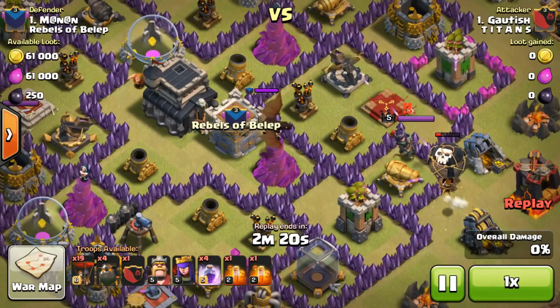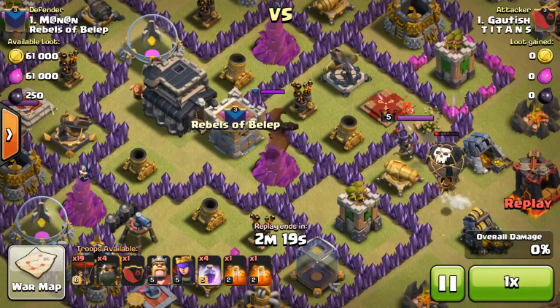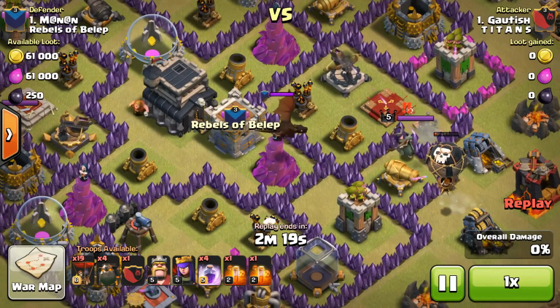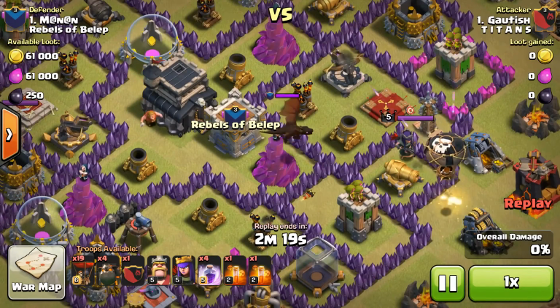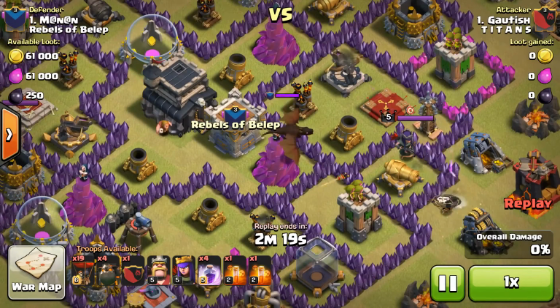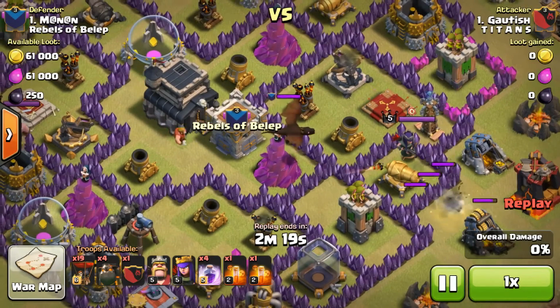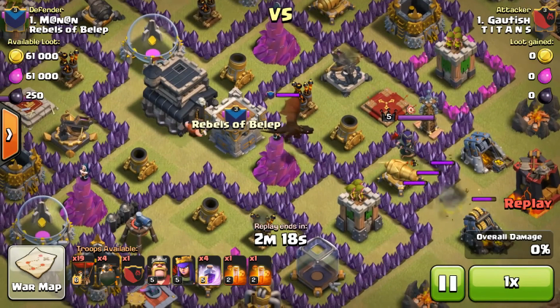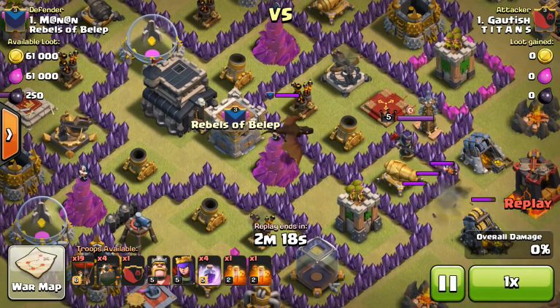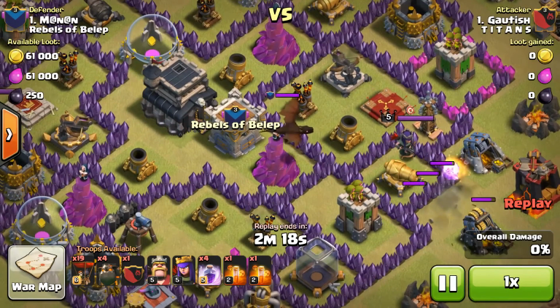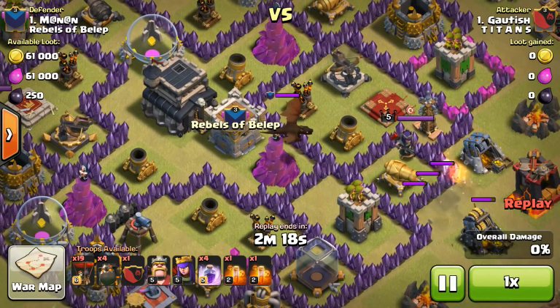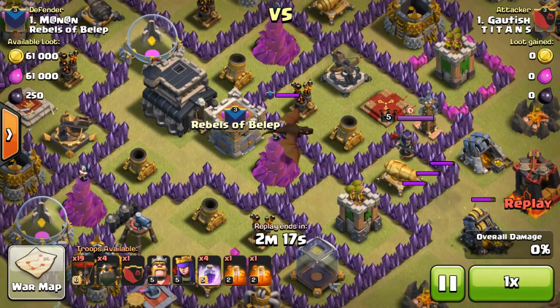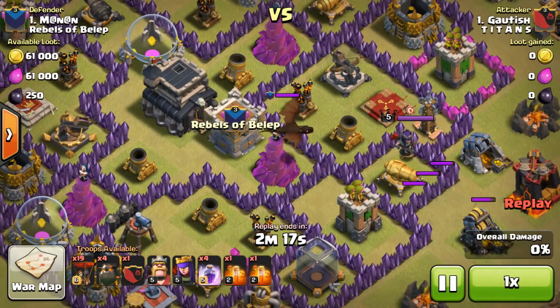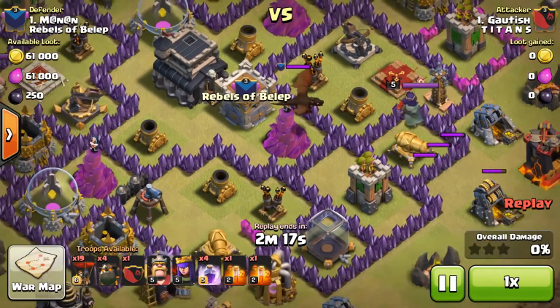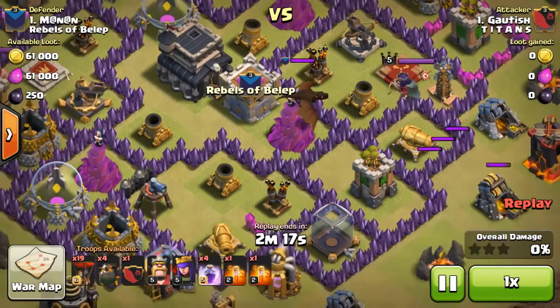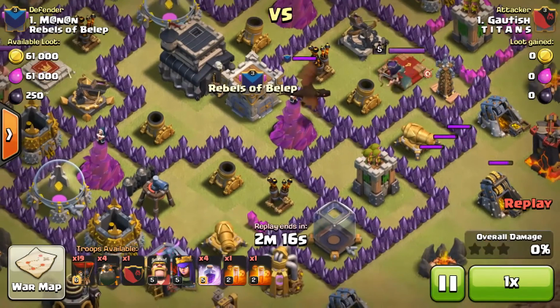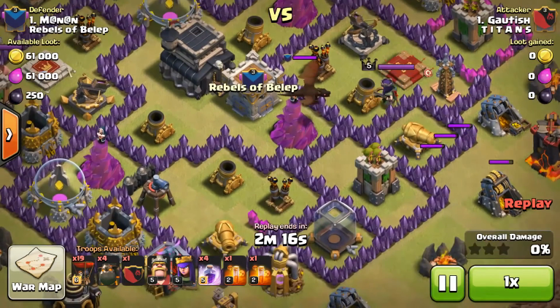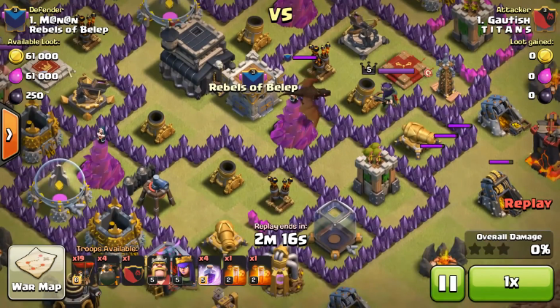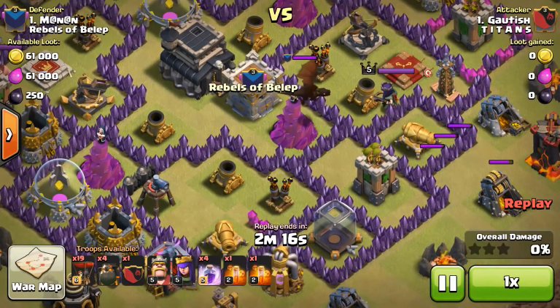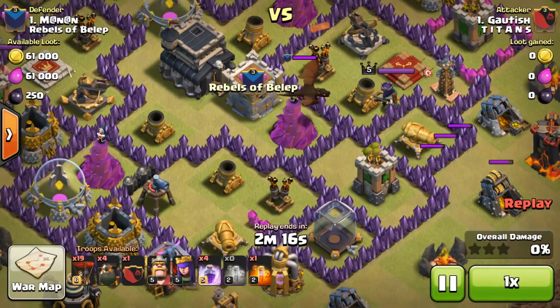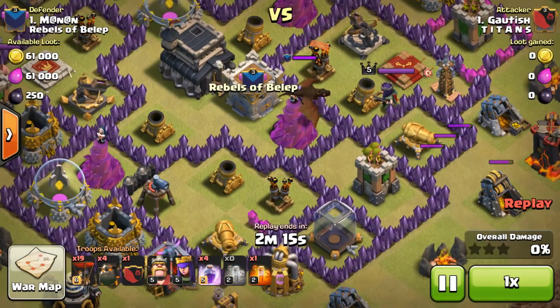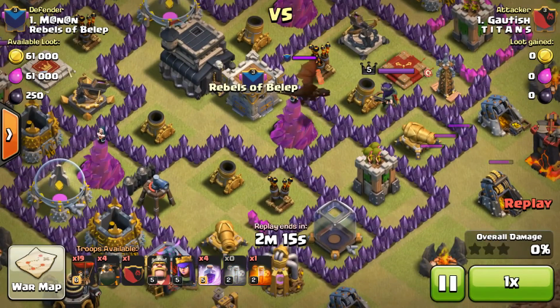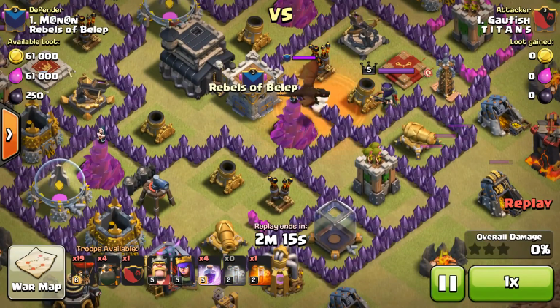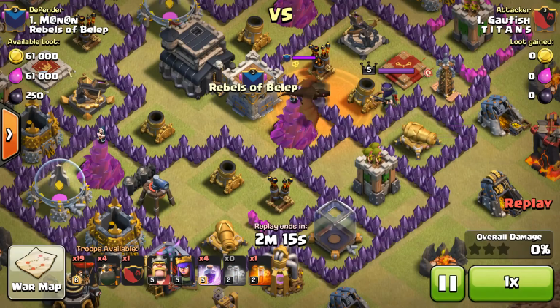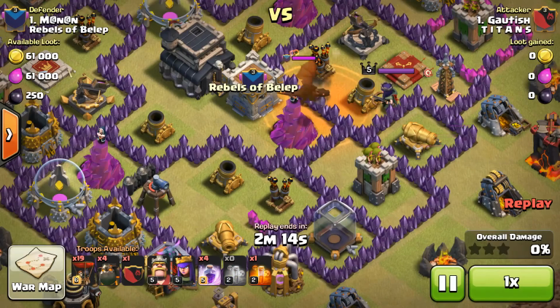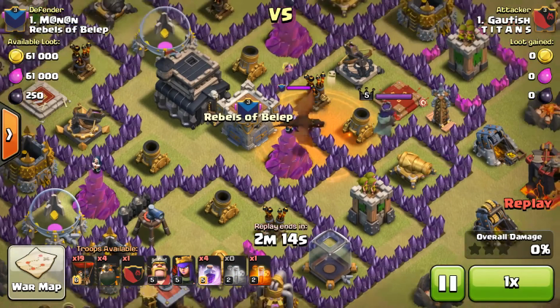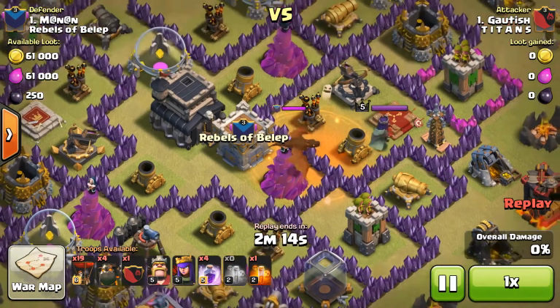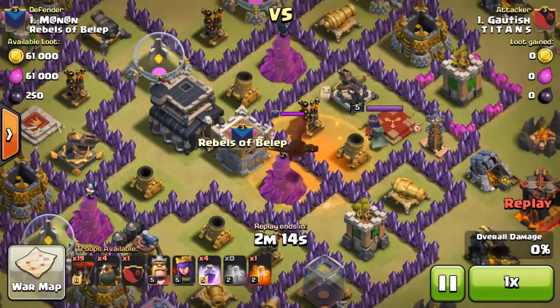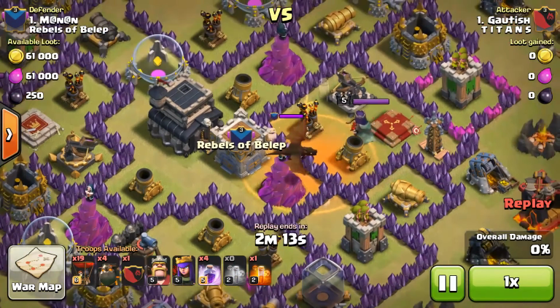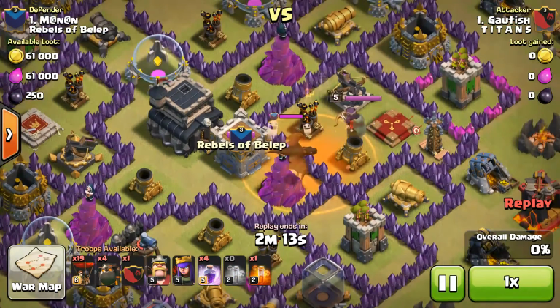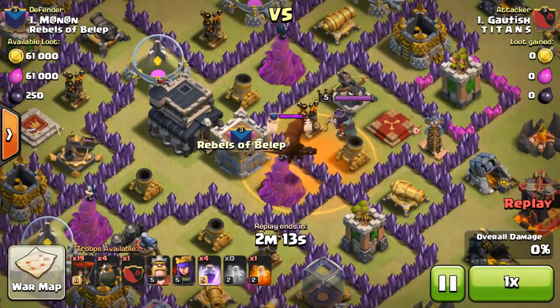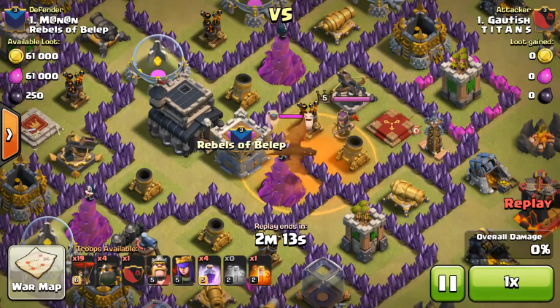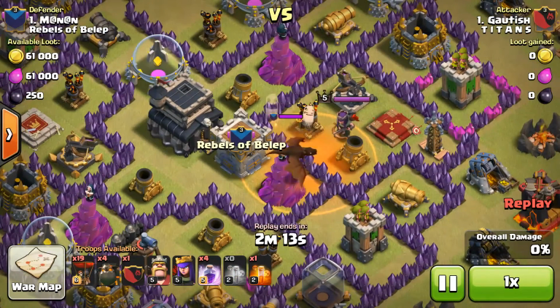As you can see, the Dragon has come out. I have two Poison Spells so I will use them one by one.